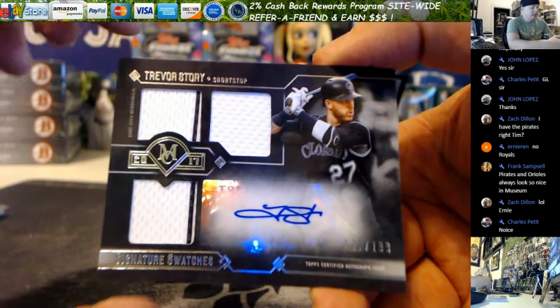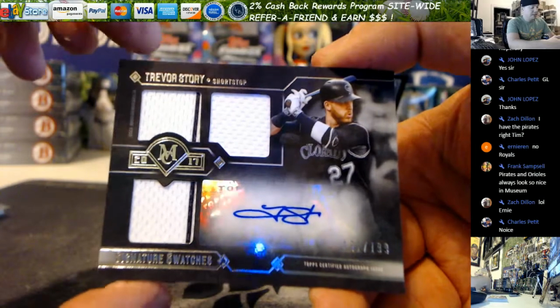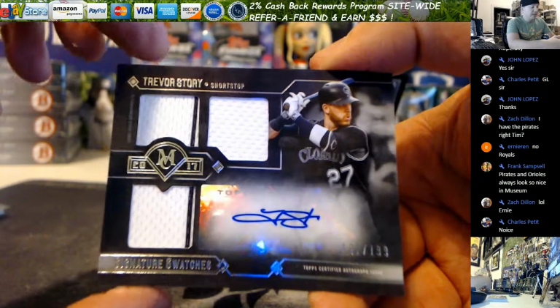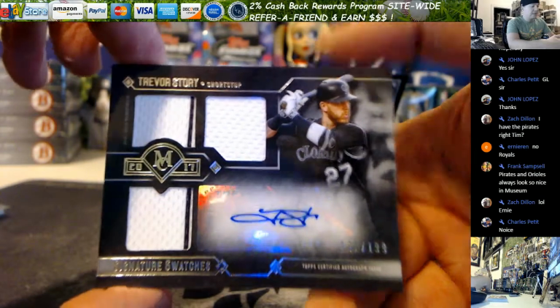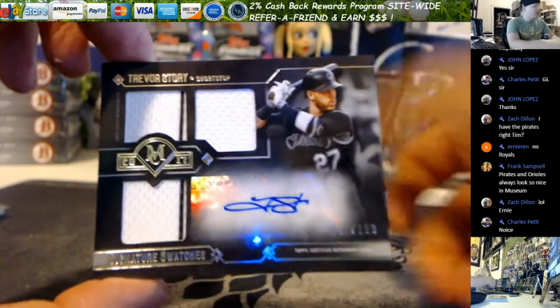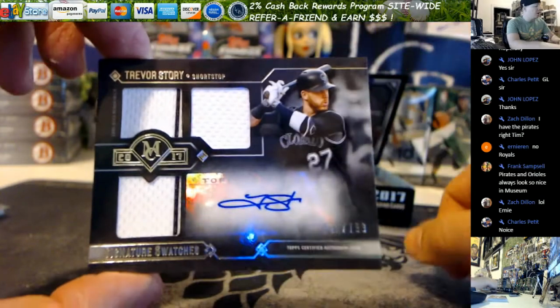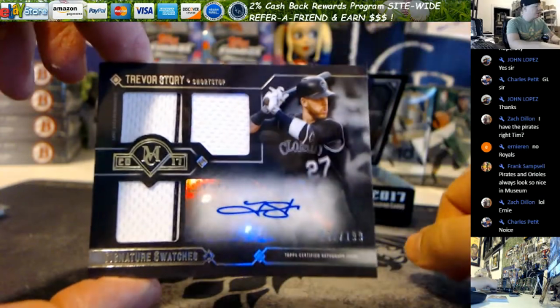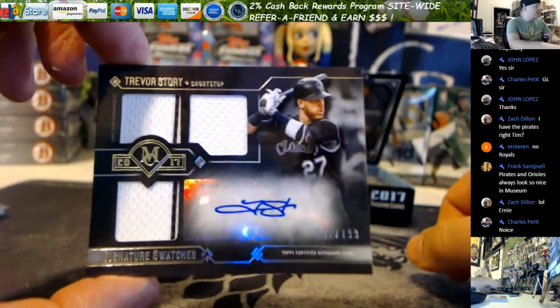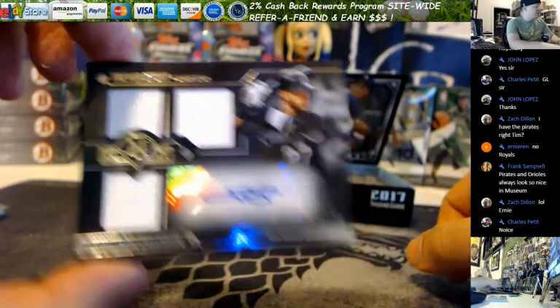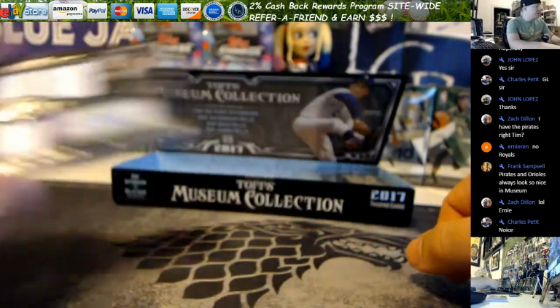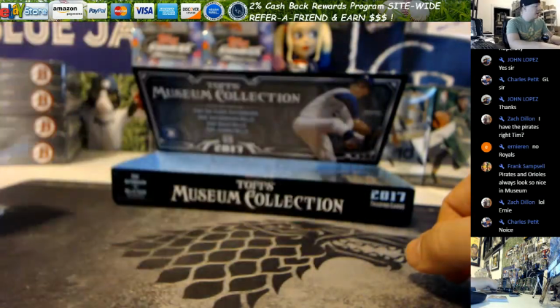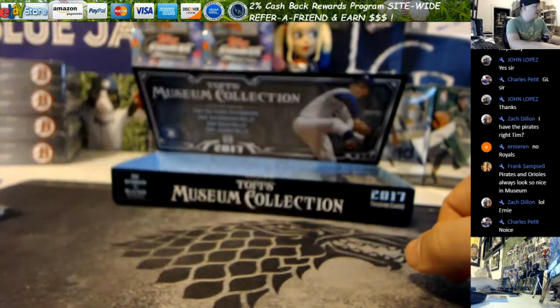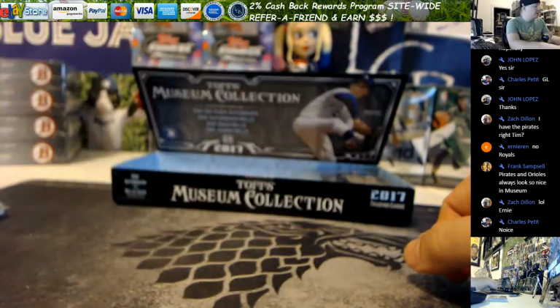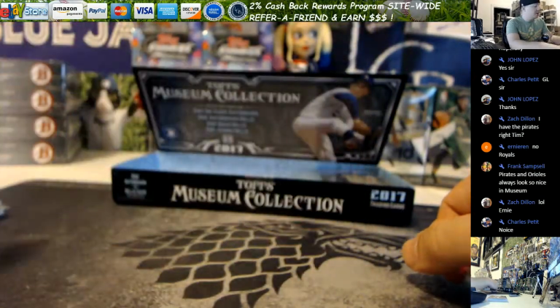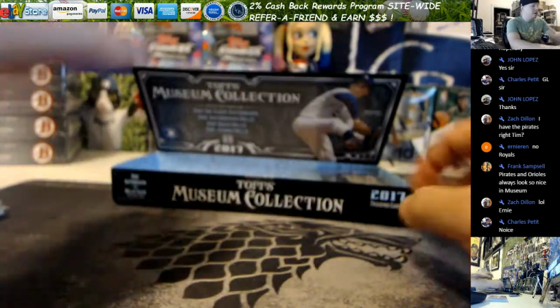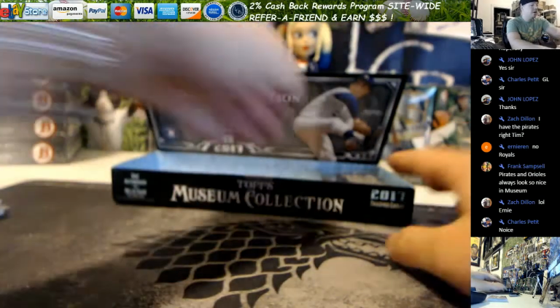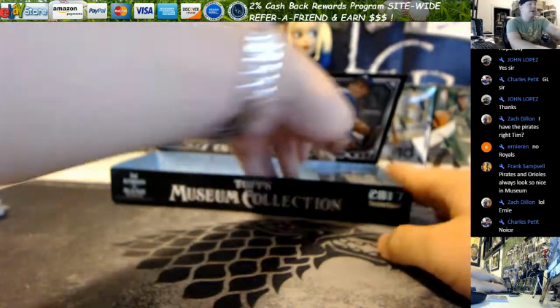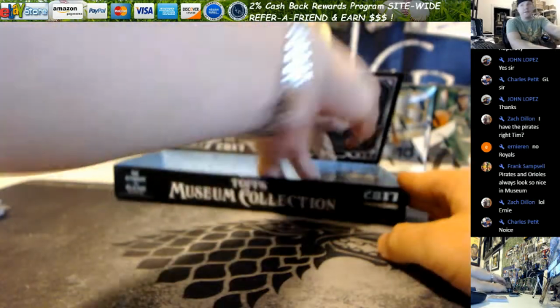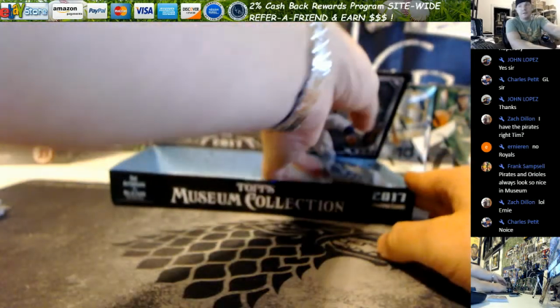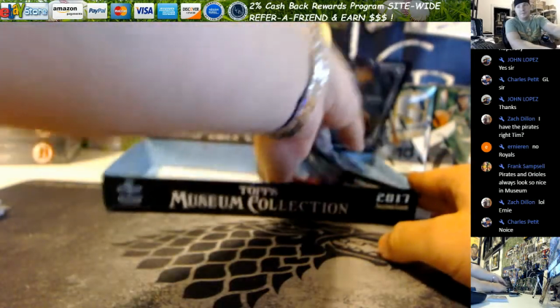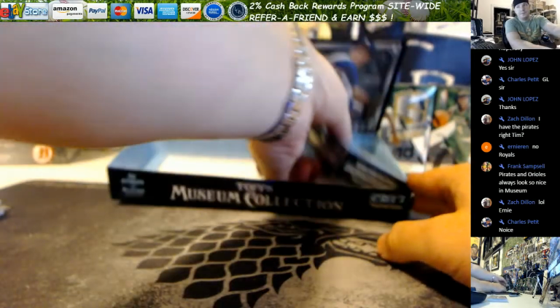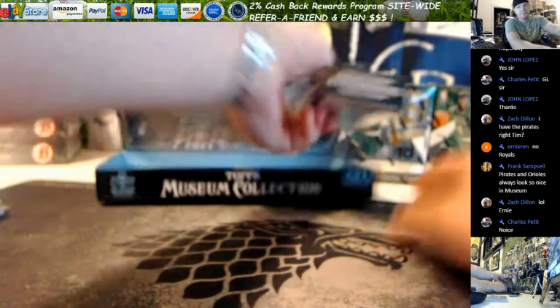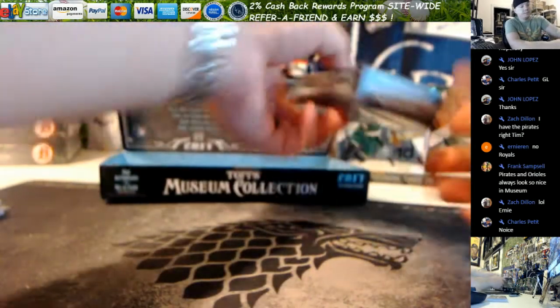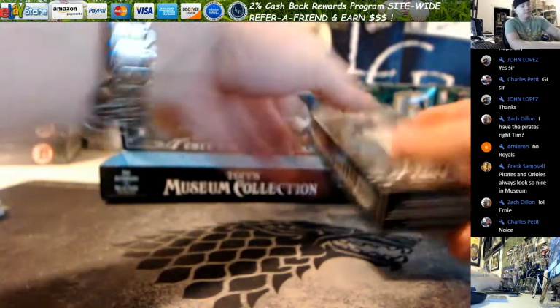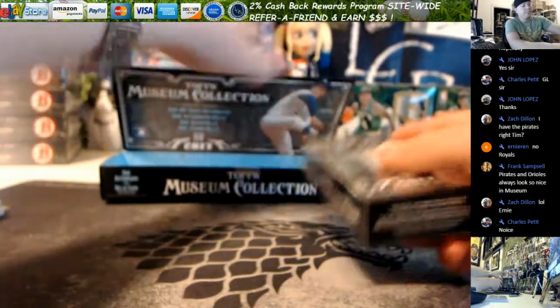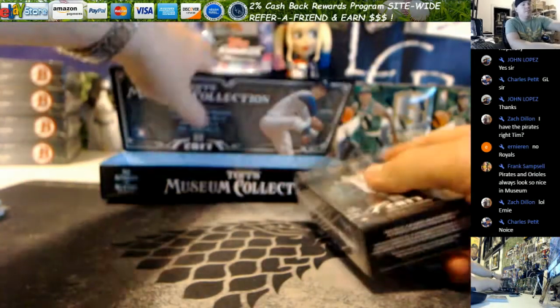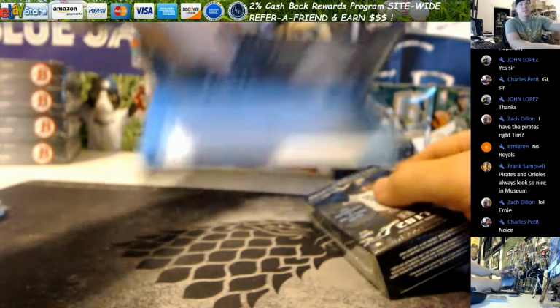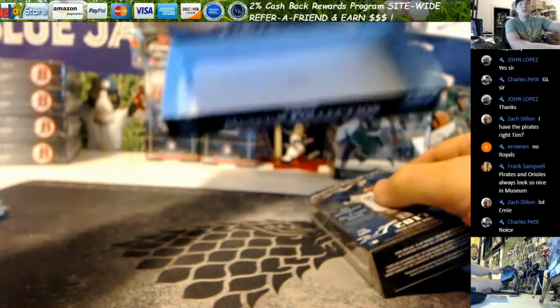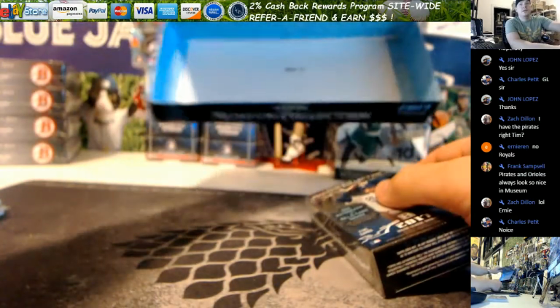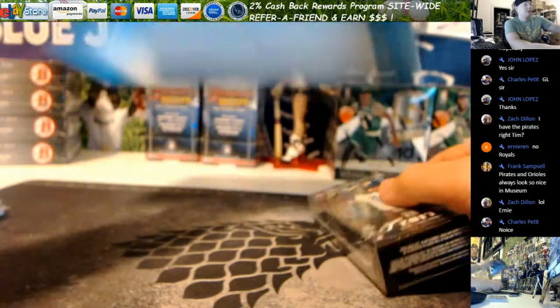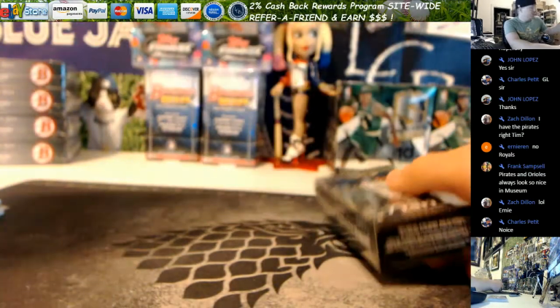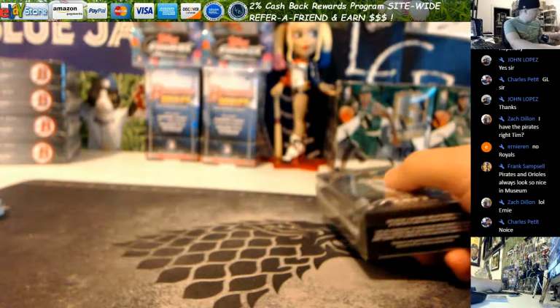So your last card is going to be your on-card autograph. There's your empty box.